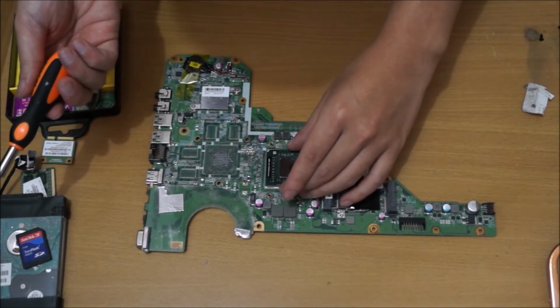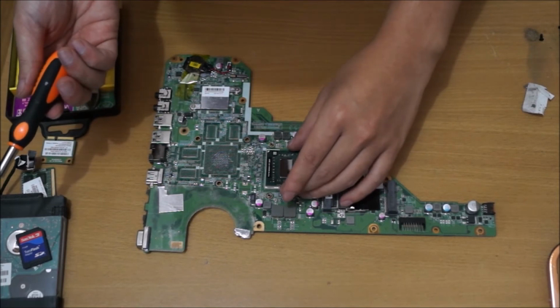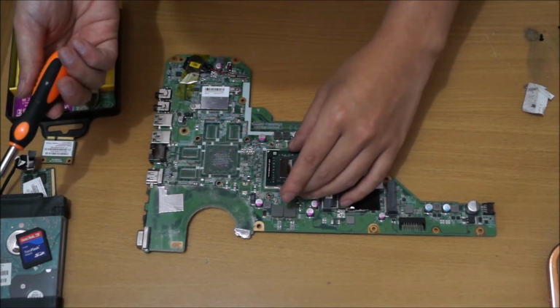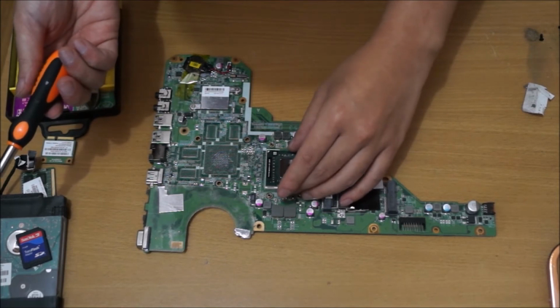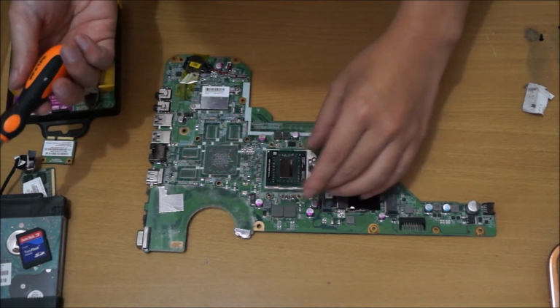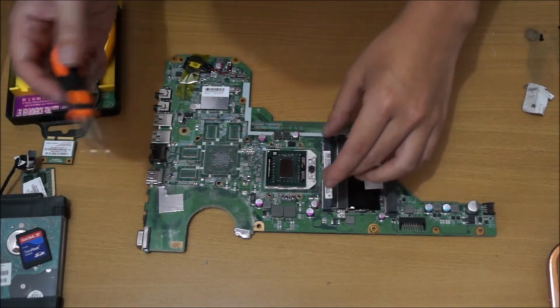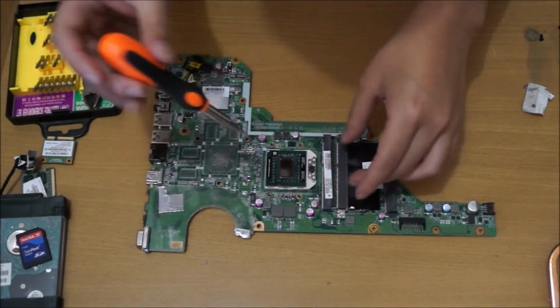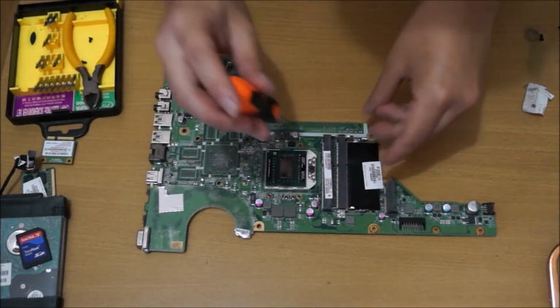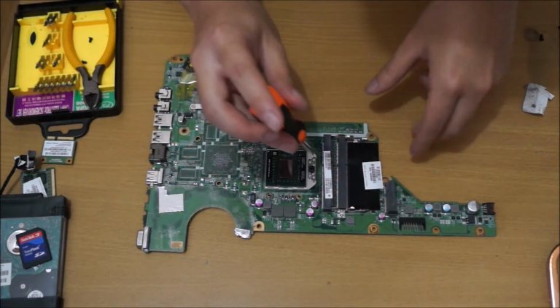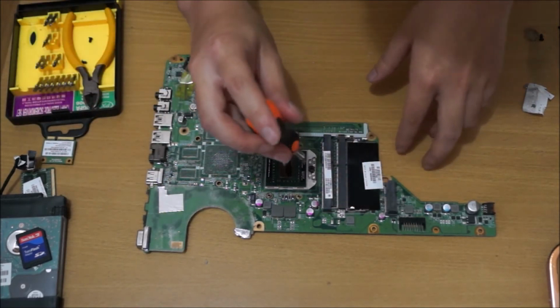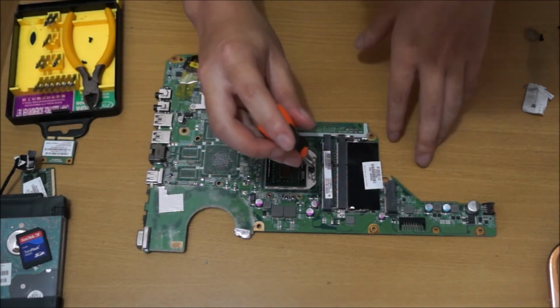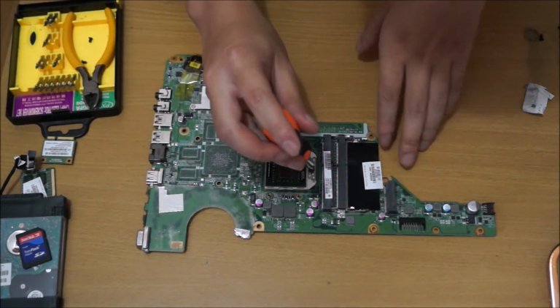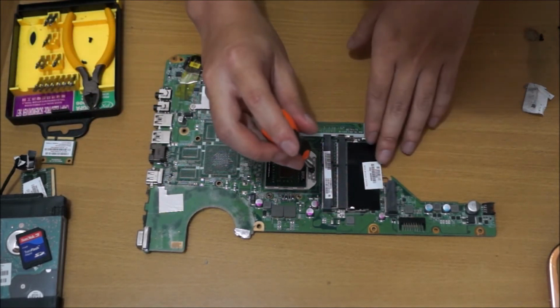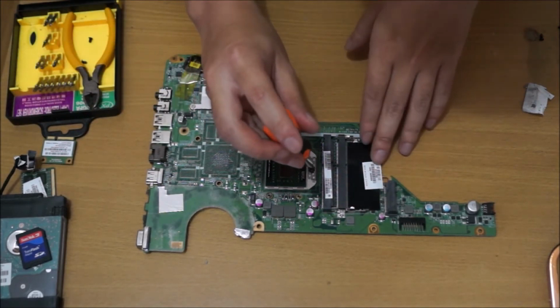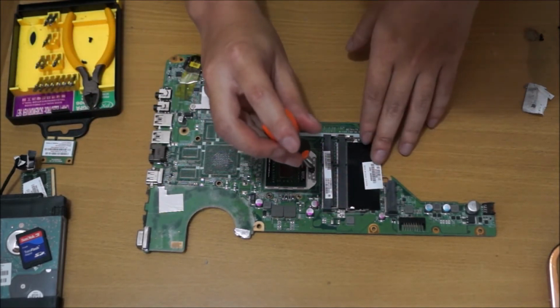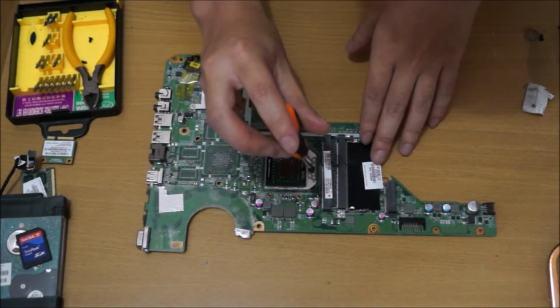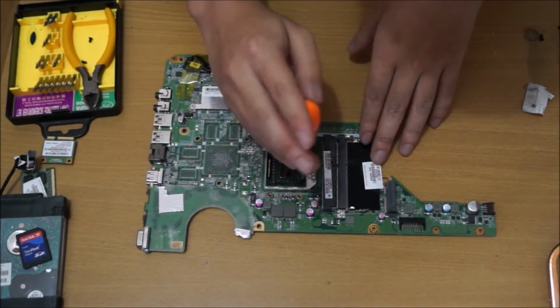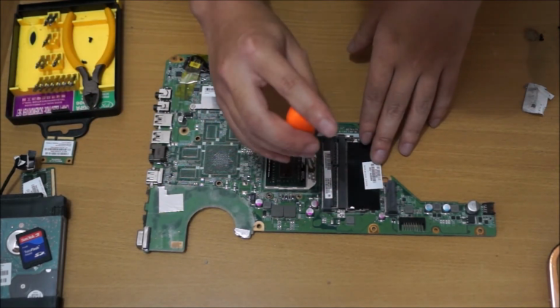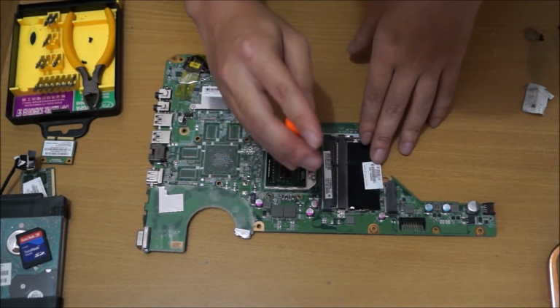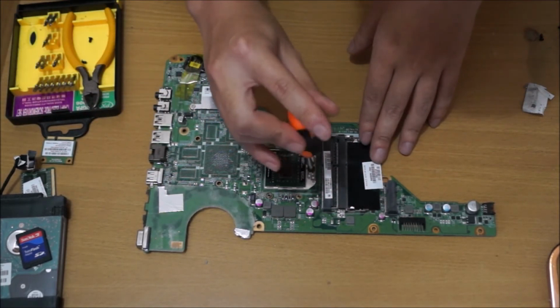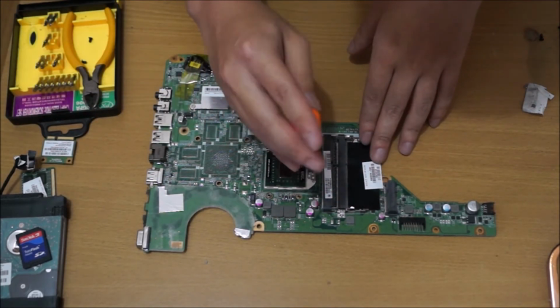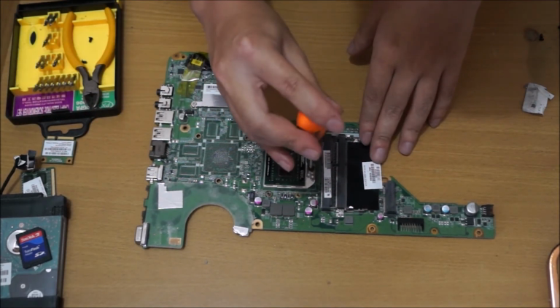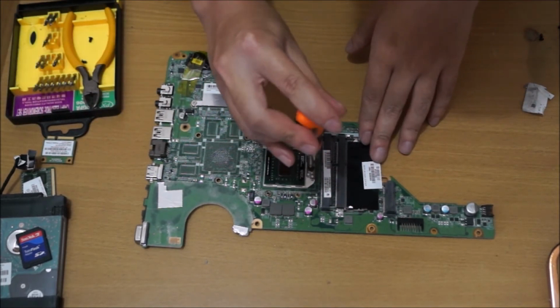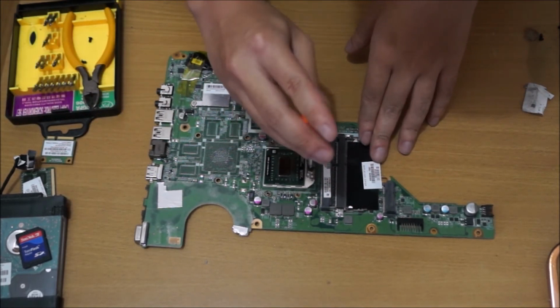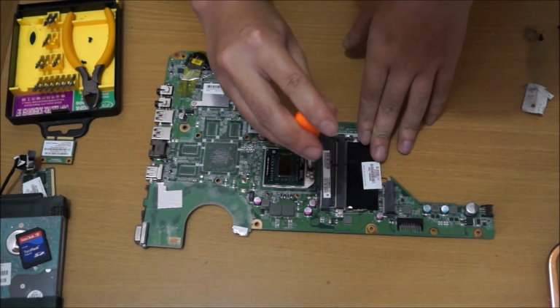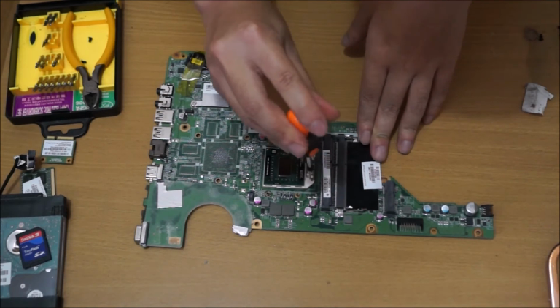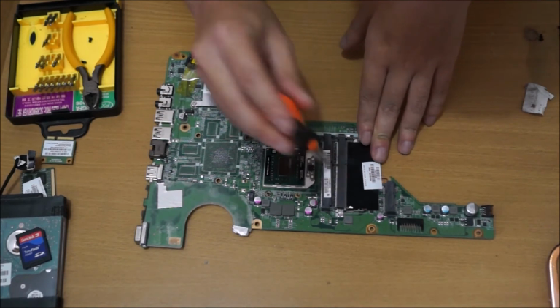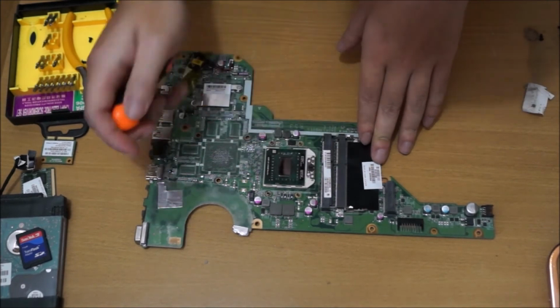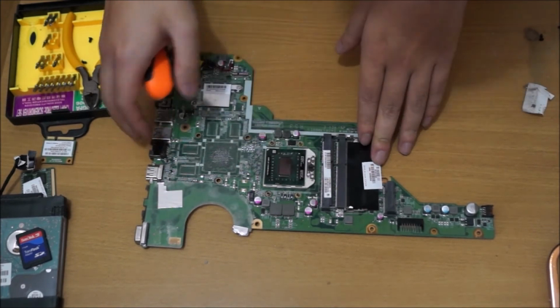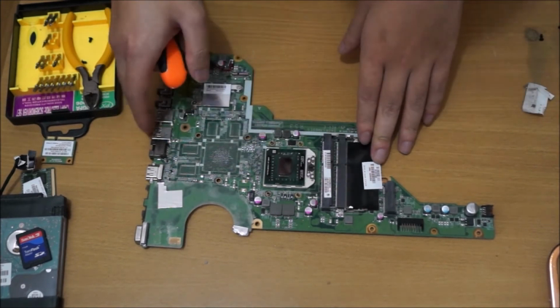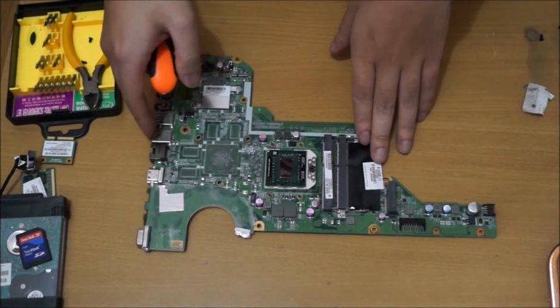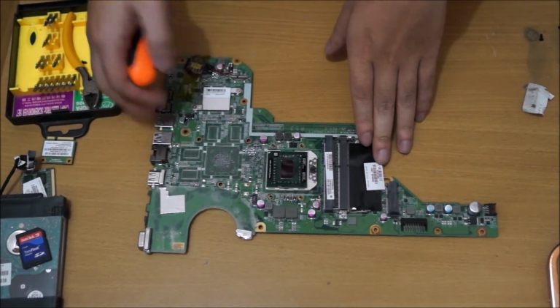This is where your graphics card is — this one doesn't have one. And these squares are your RAM for your graphics card.